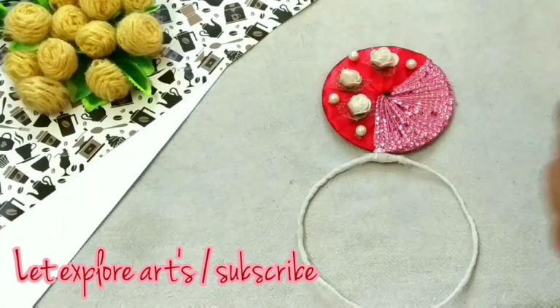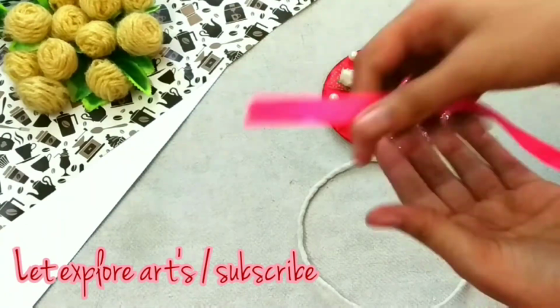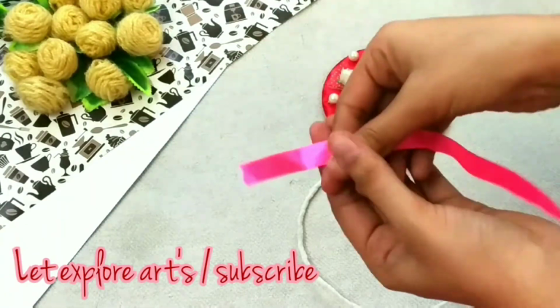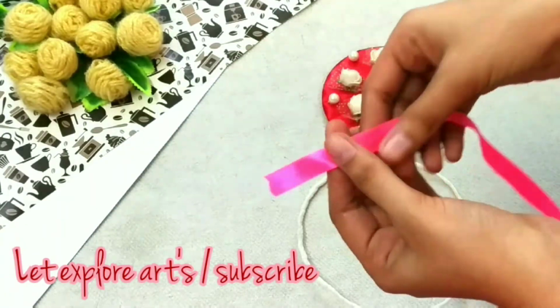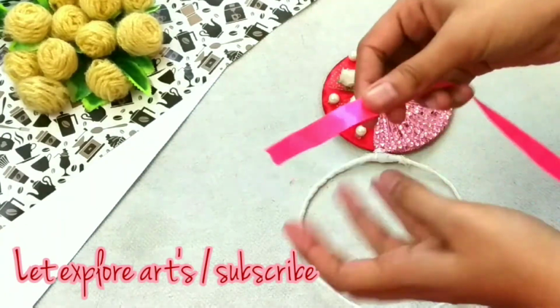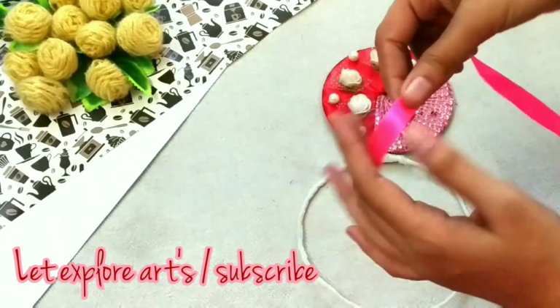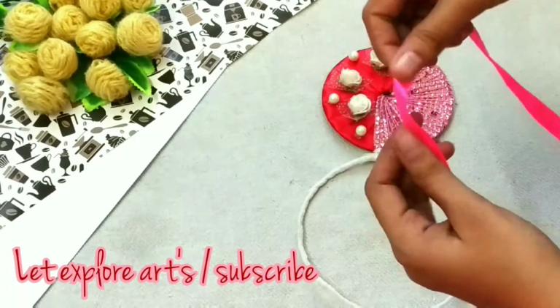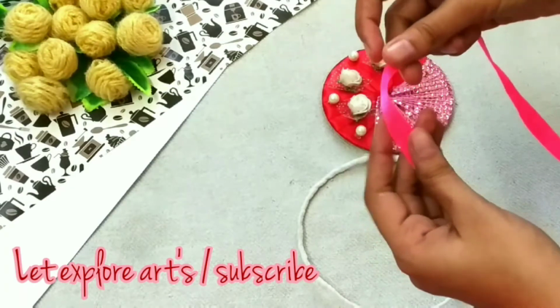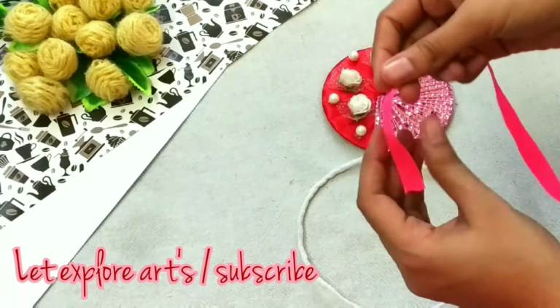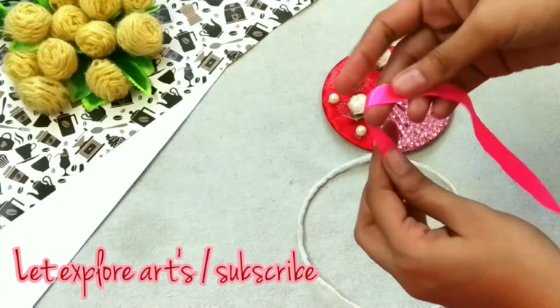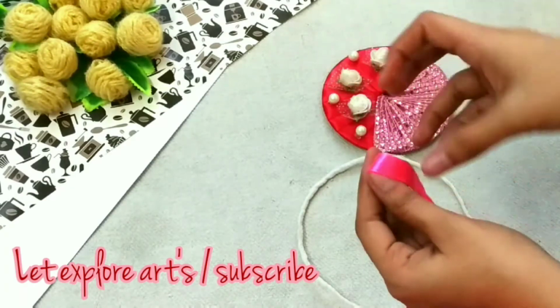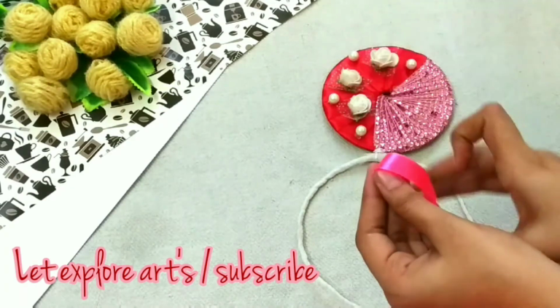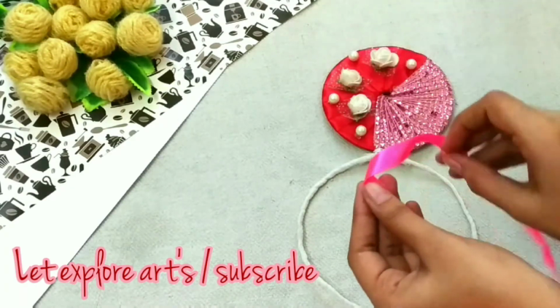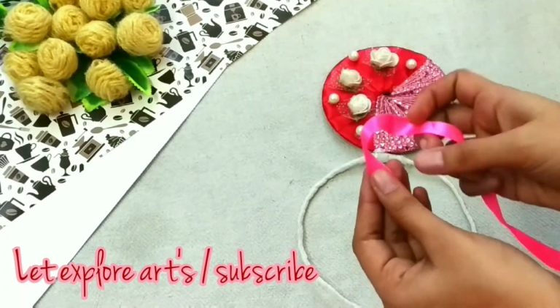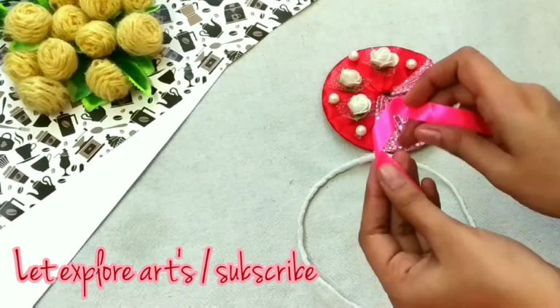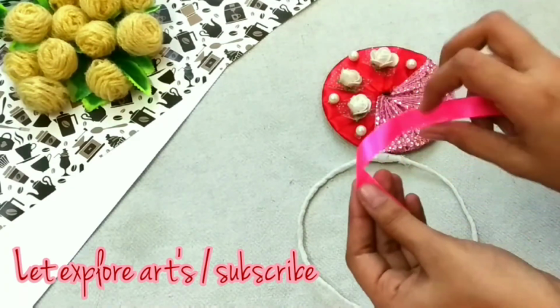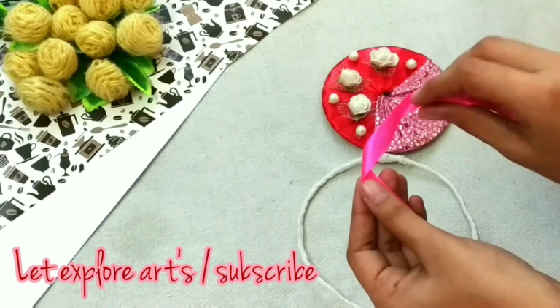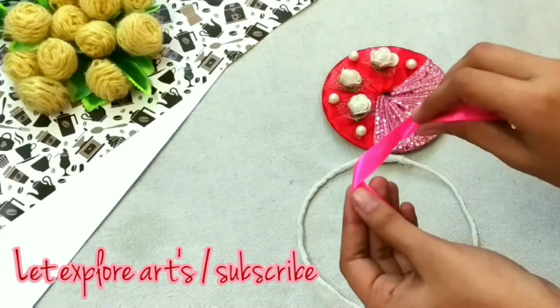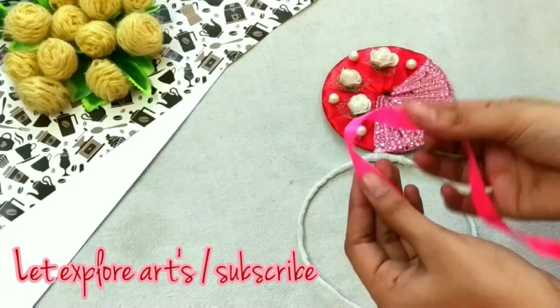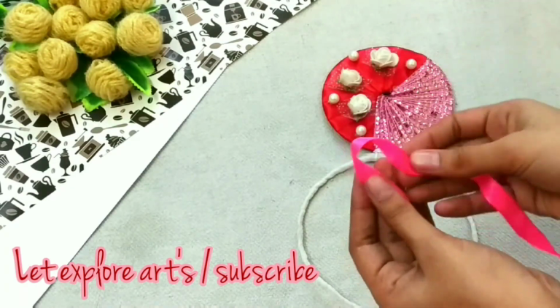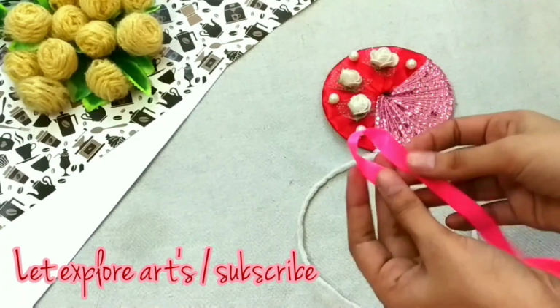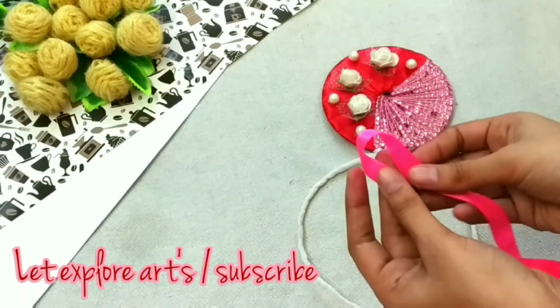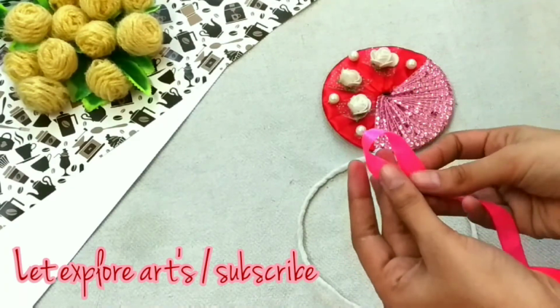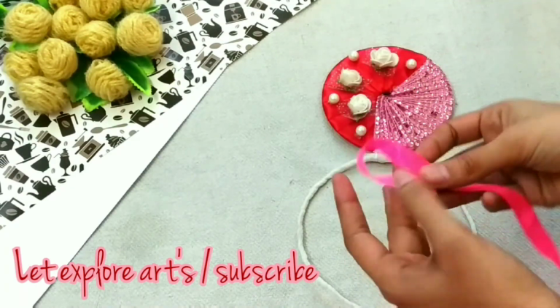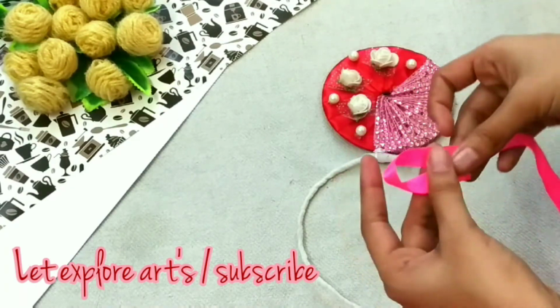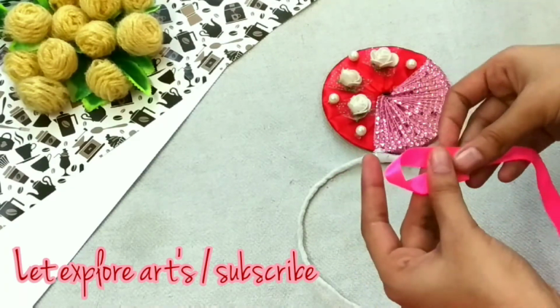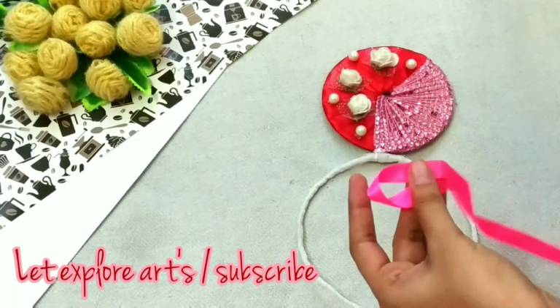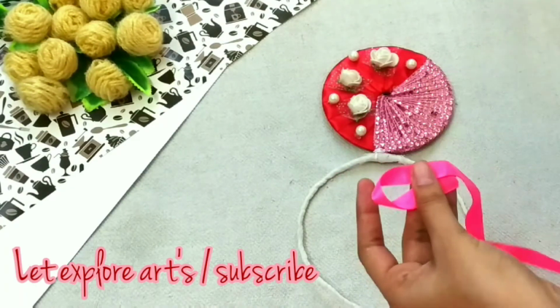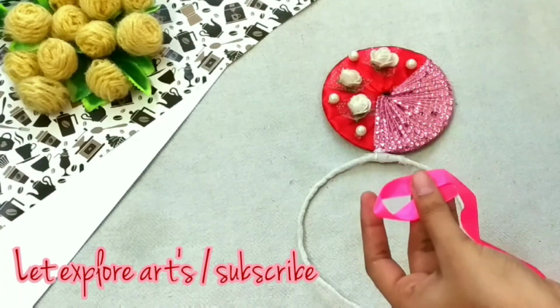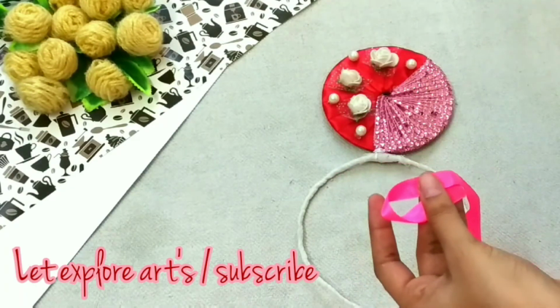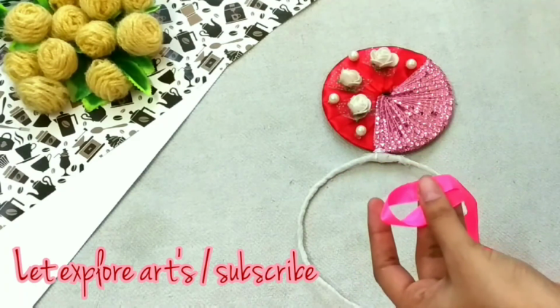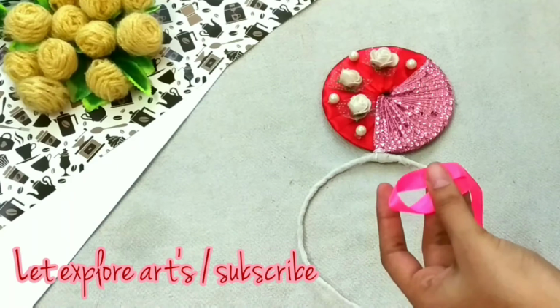Now I am taking a ribbon and making a loop, and with the help of the hot glue gun I am connecting it.